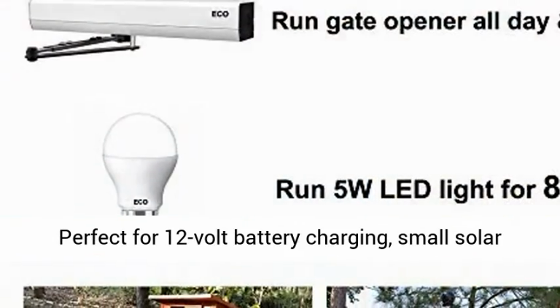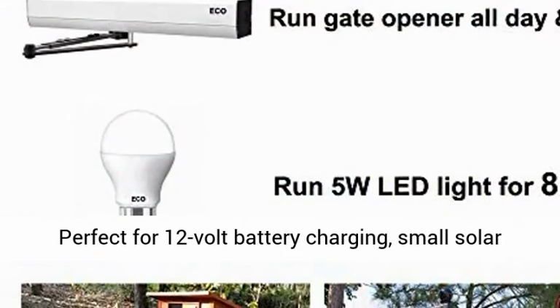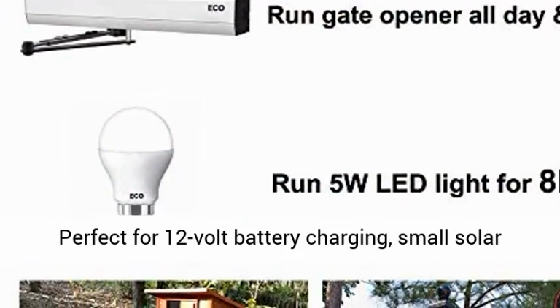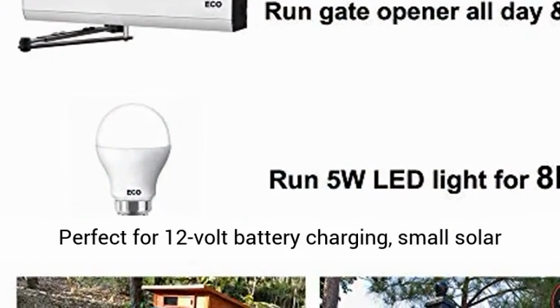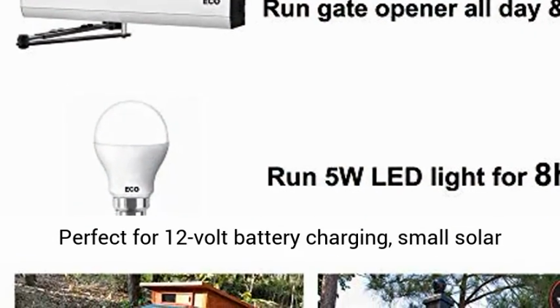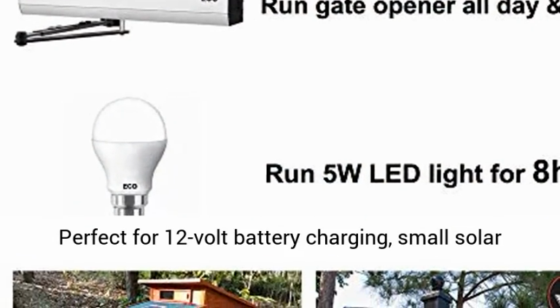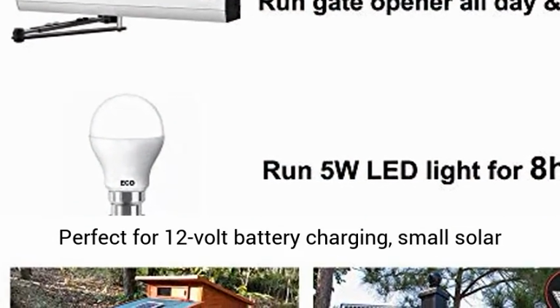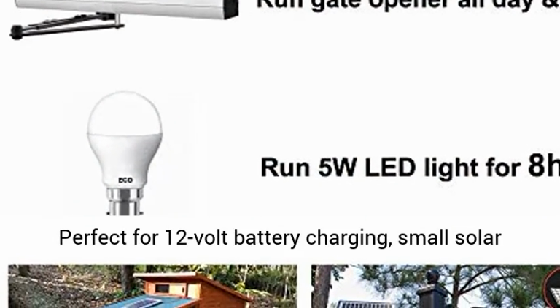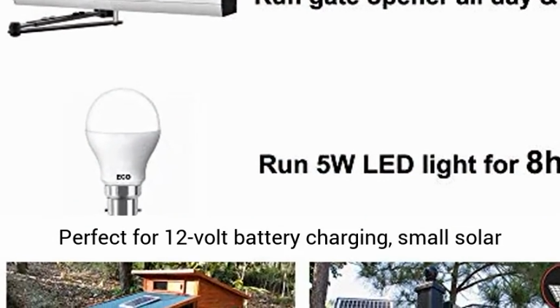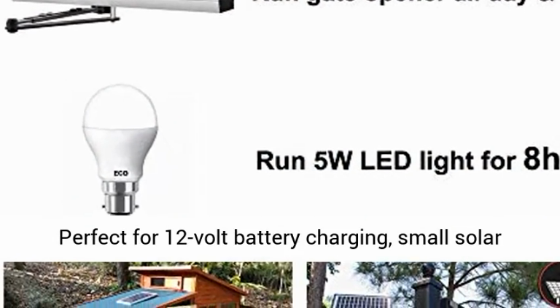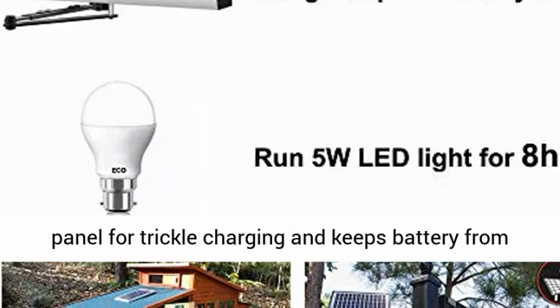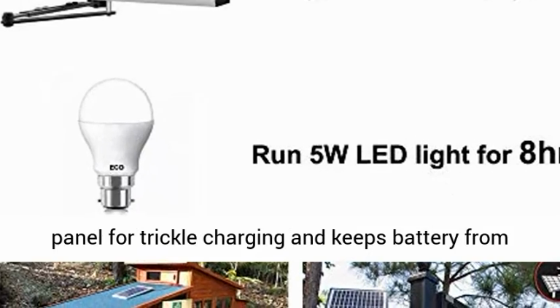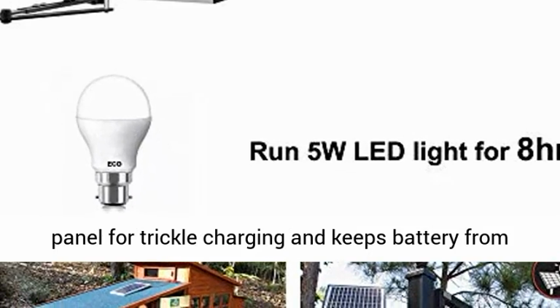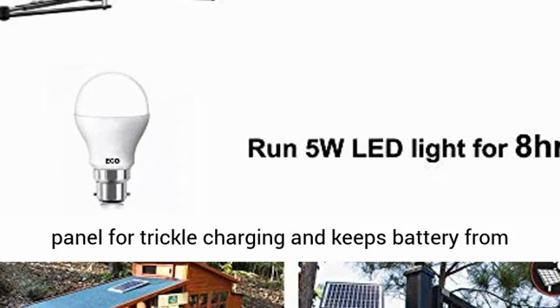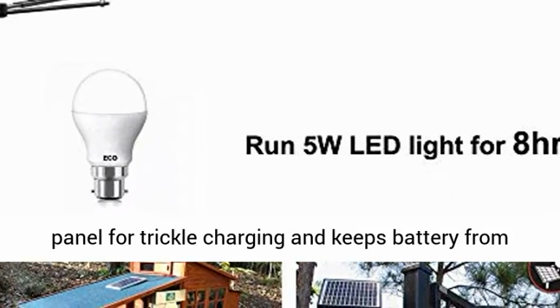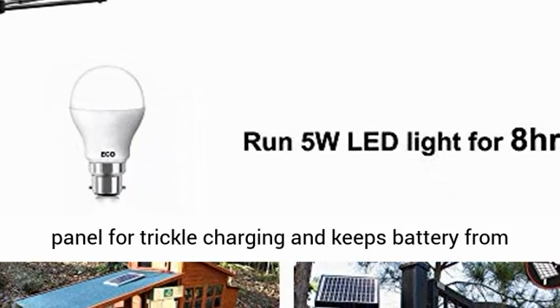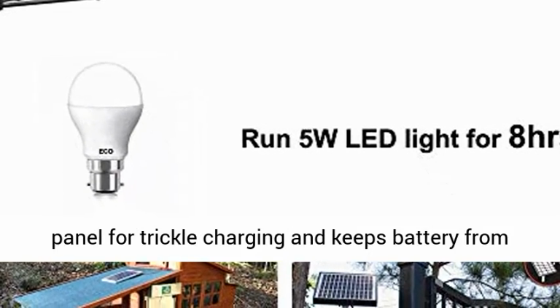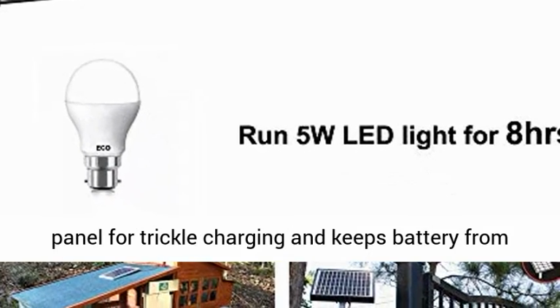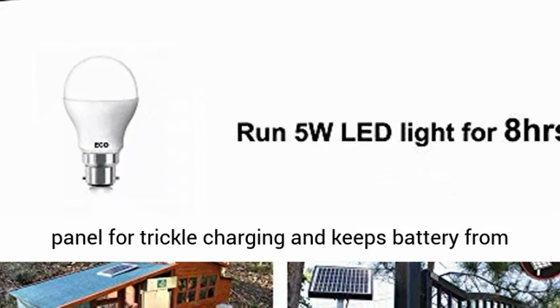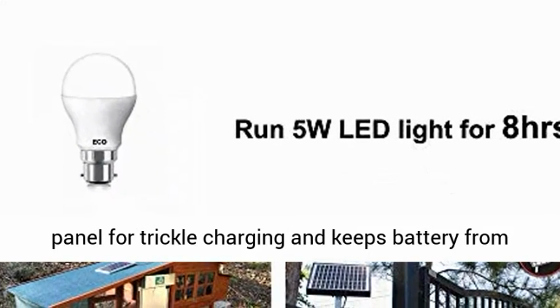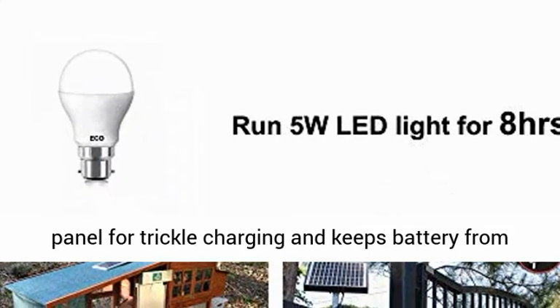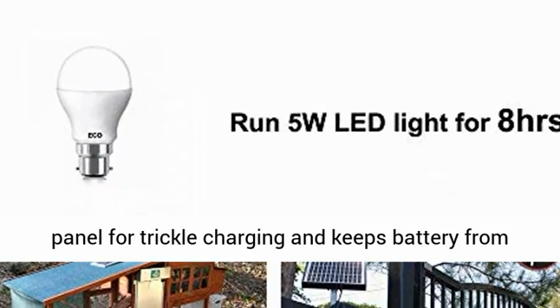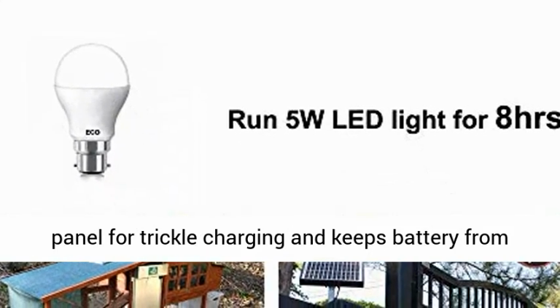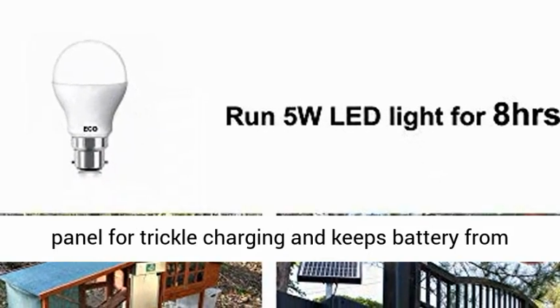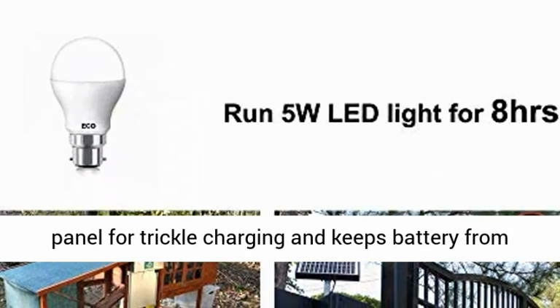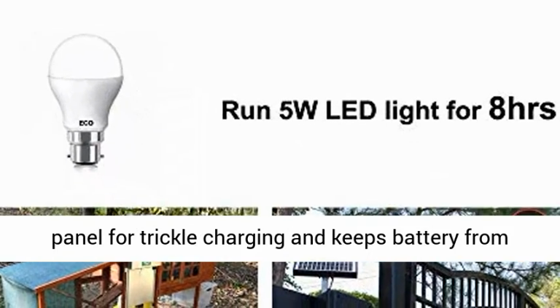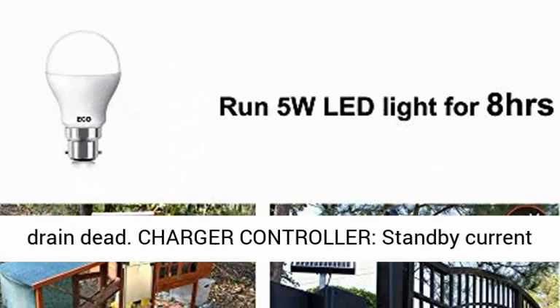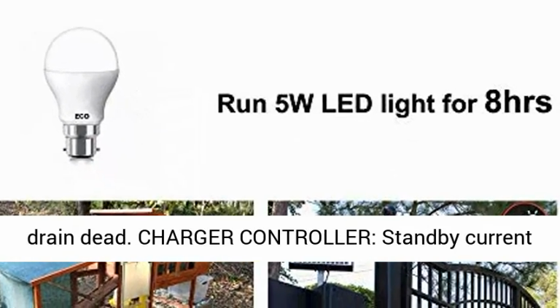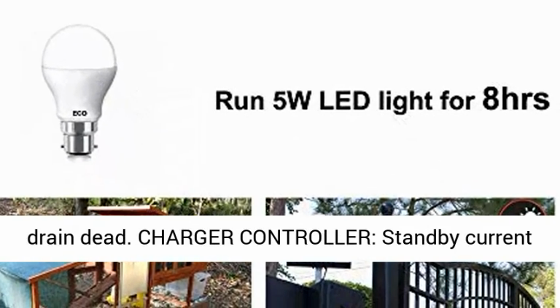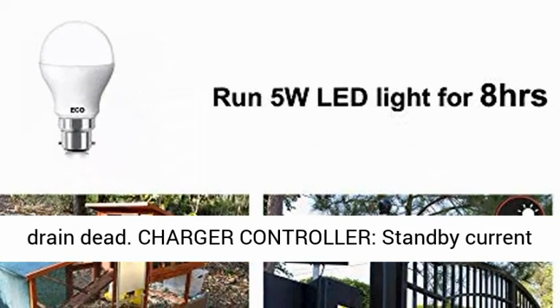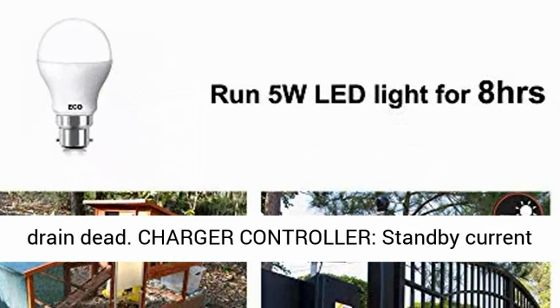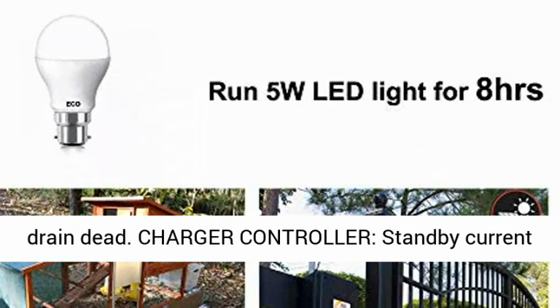Battery Charge: perfect for 12V battery charging. This small solar panel is ideal for trickle charging and keeps the battery from draining dead.